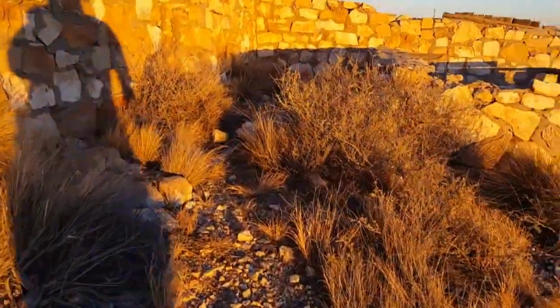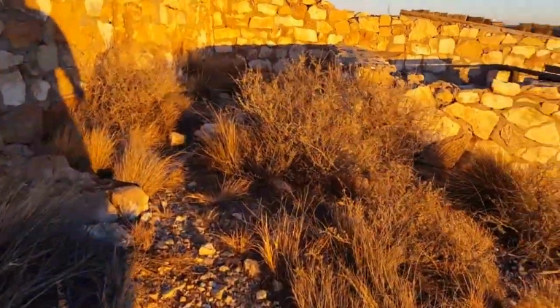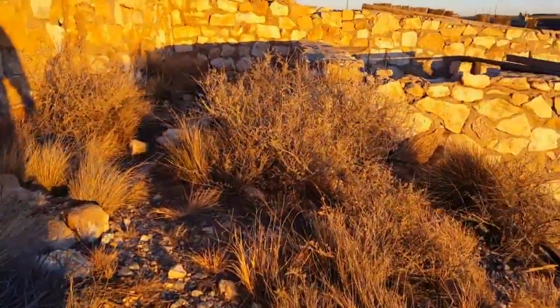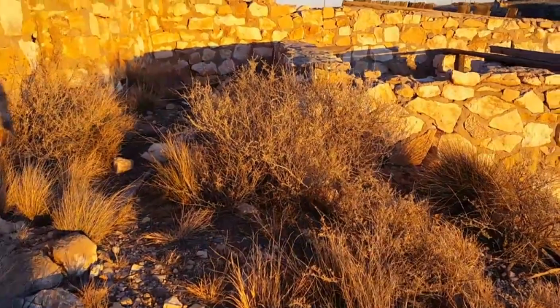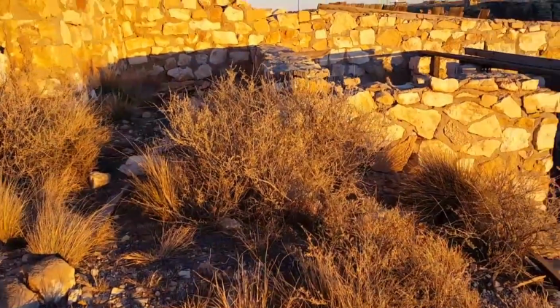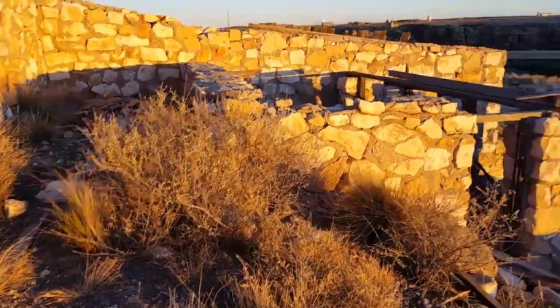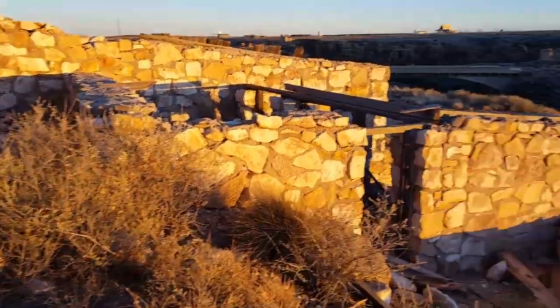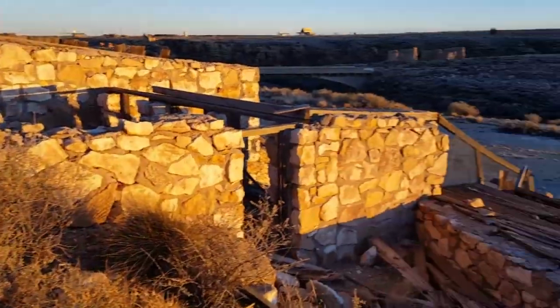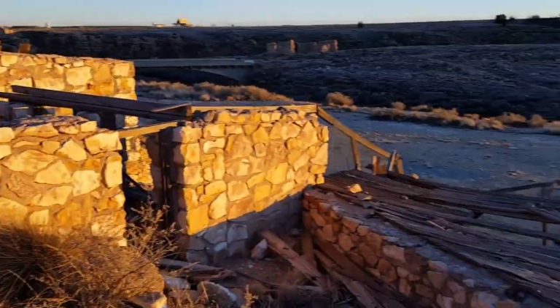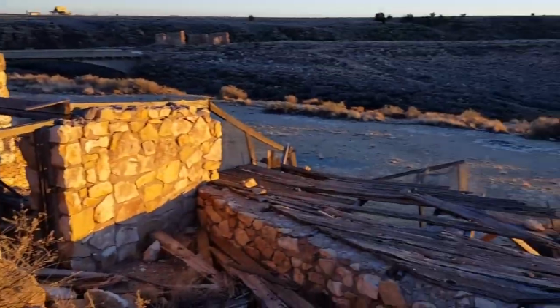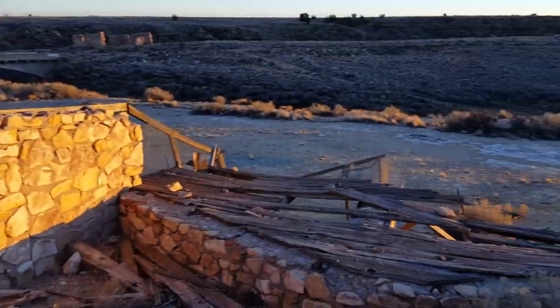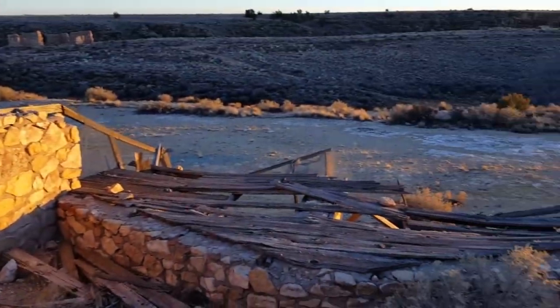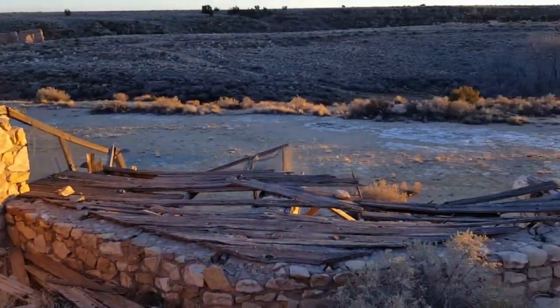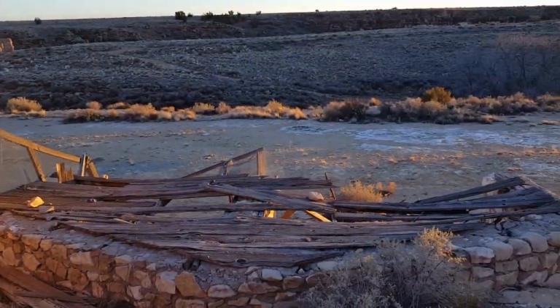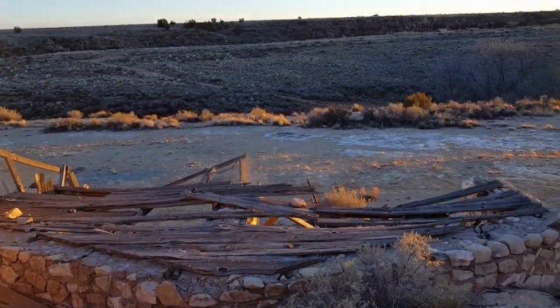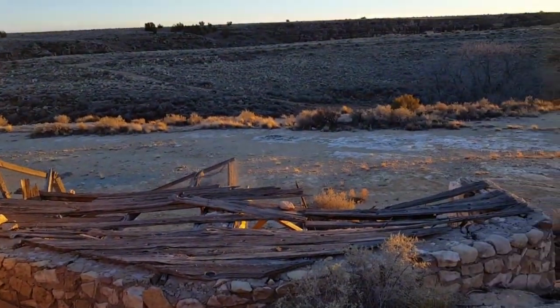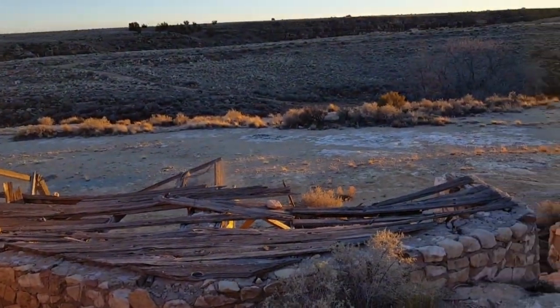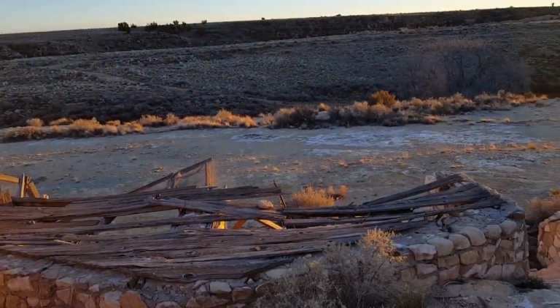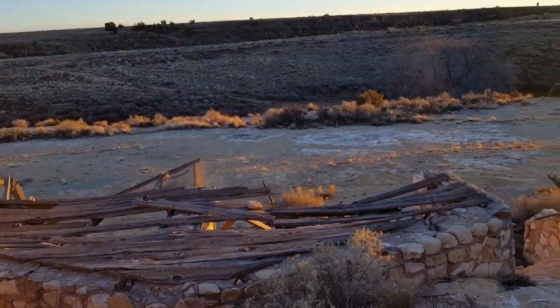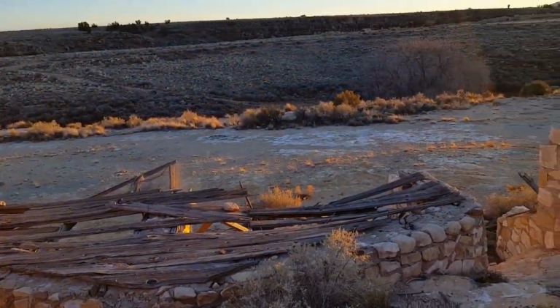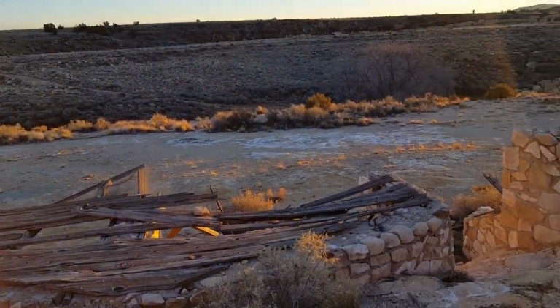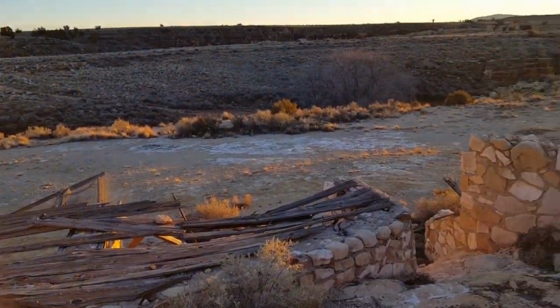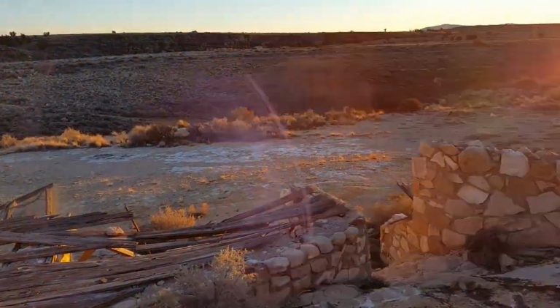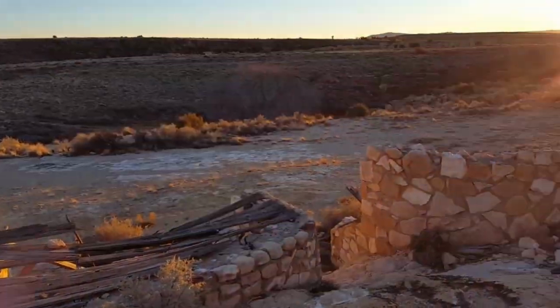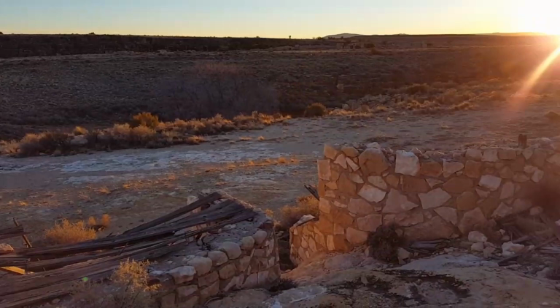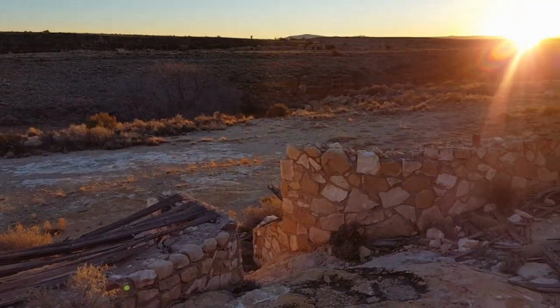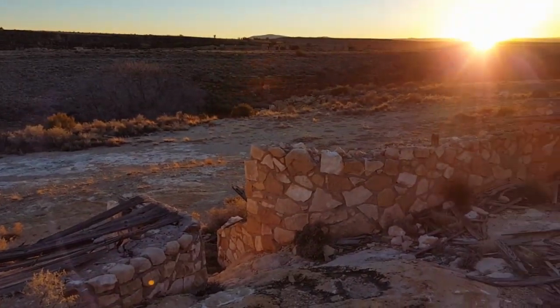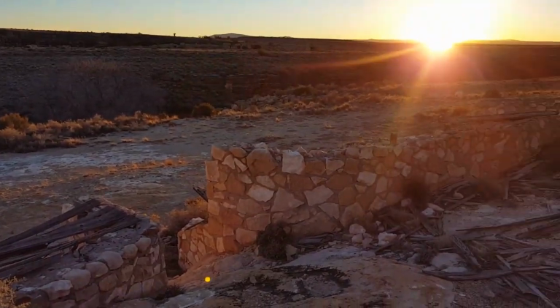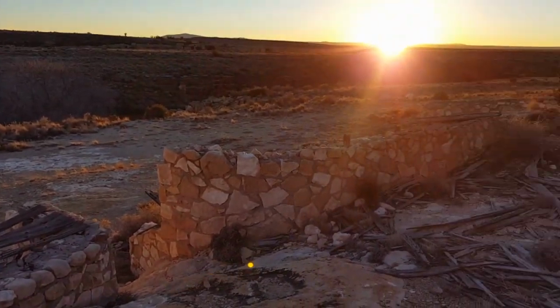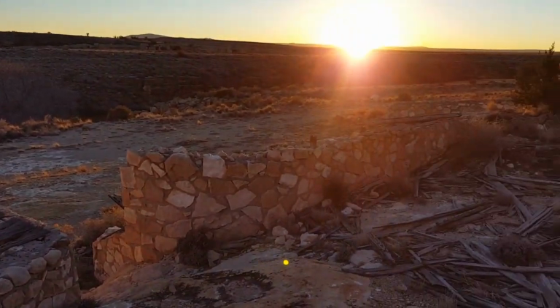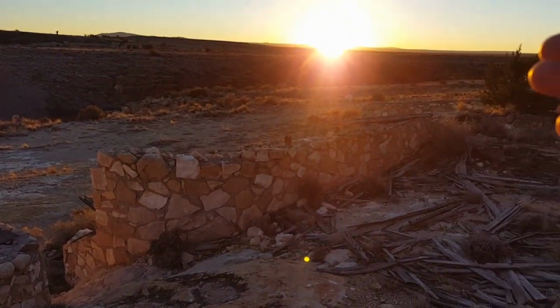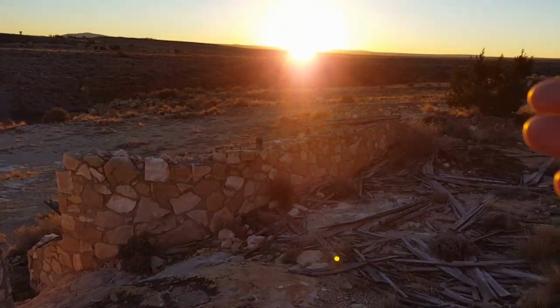But if you're a lion, this is the view you get — a beautiful sunset at least.